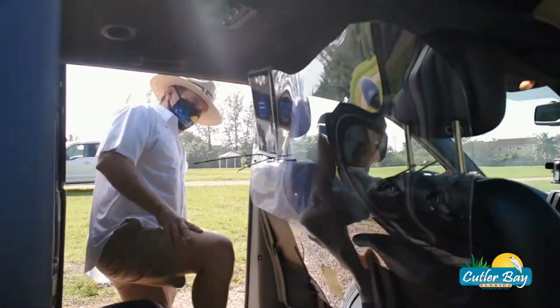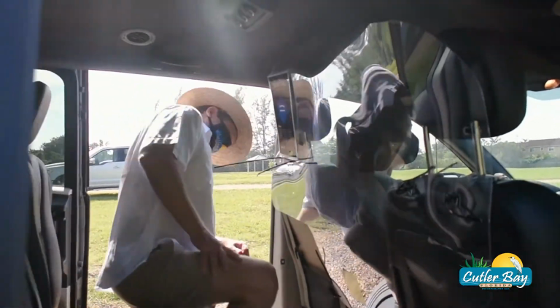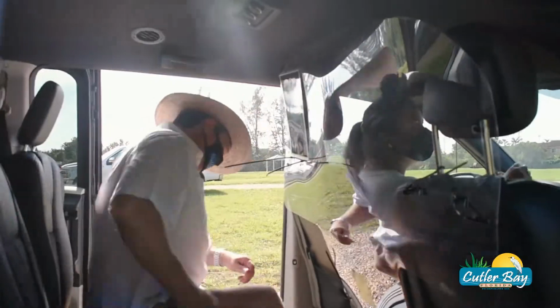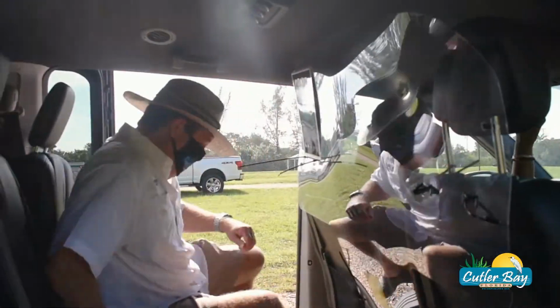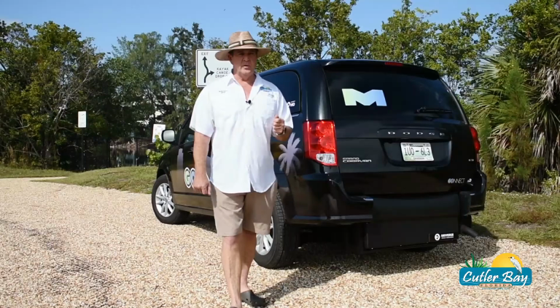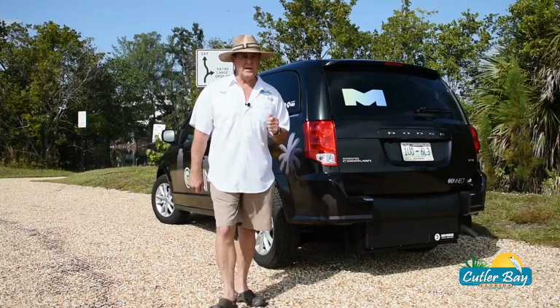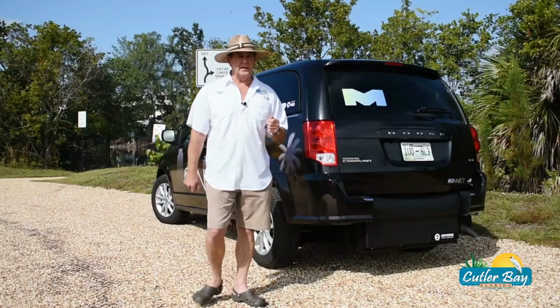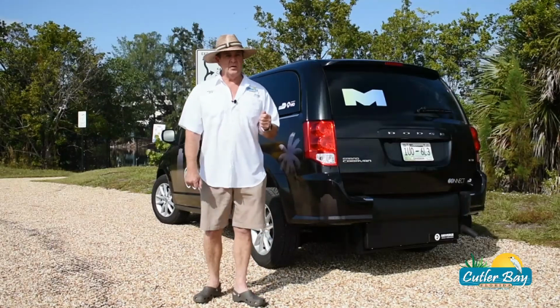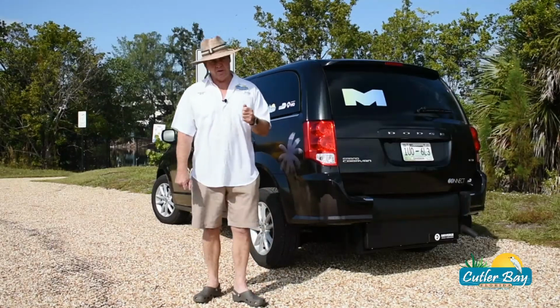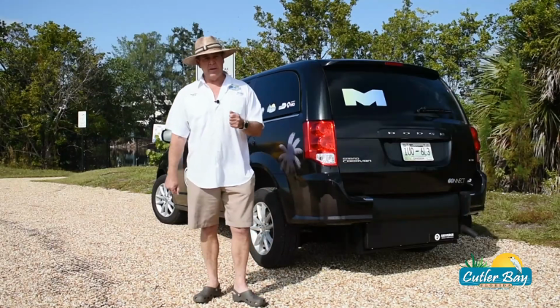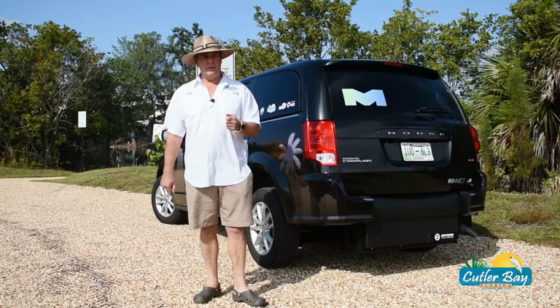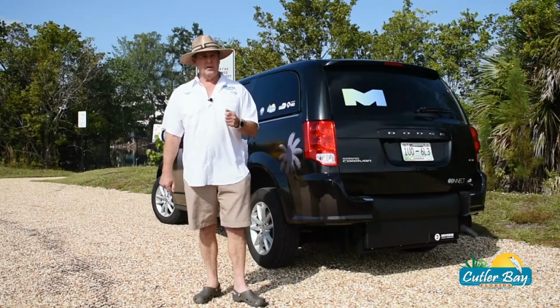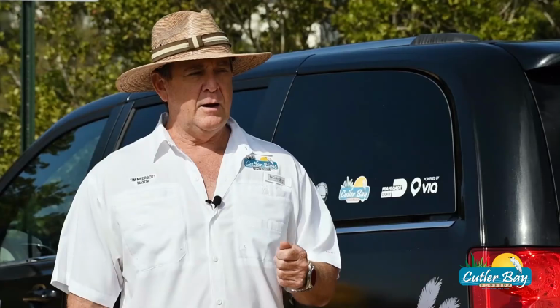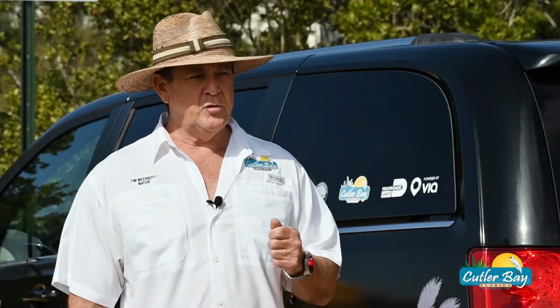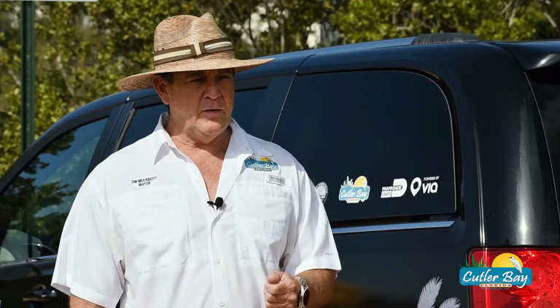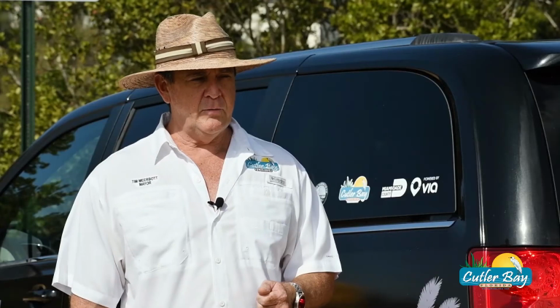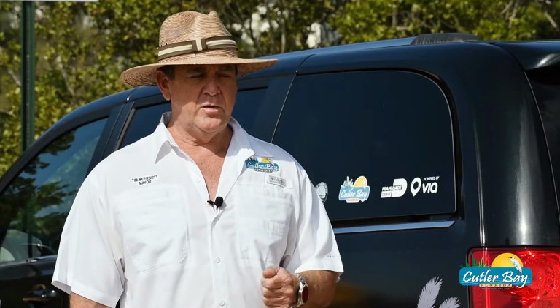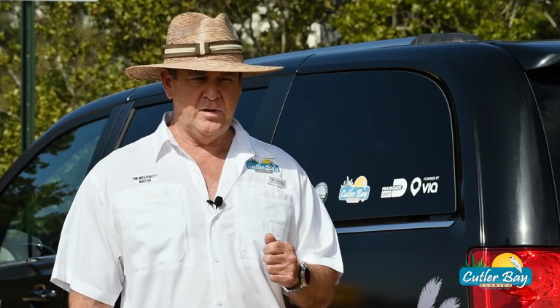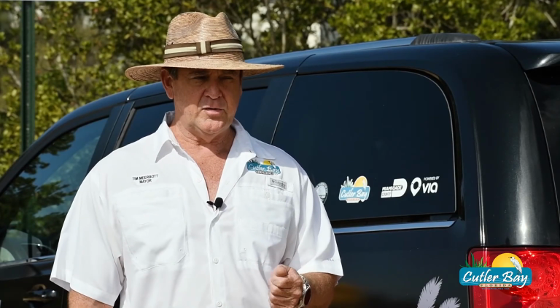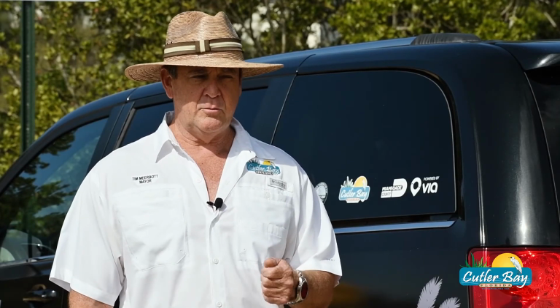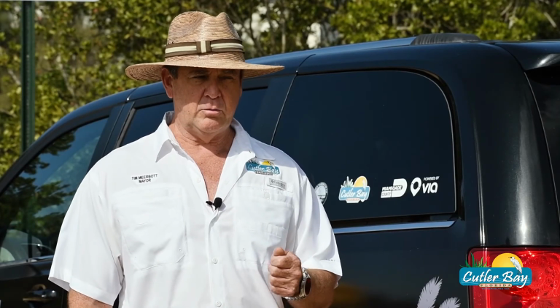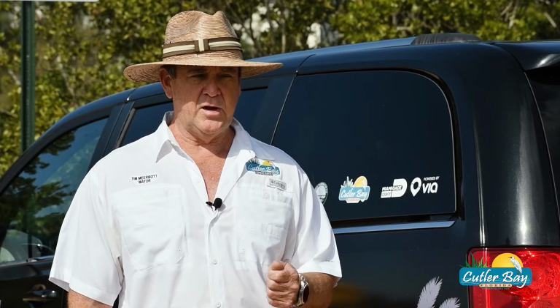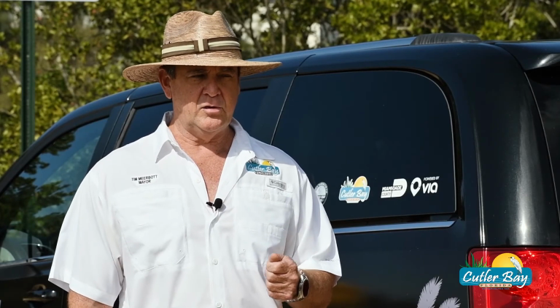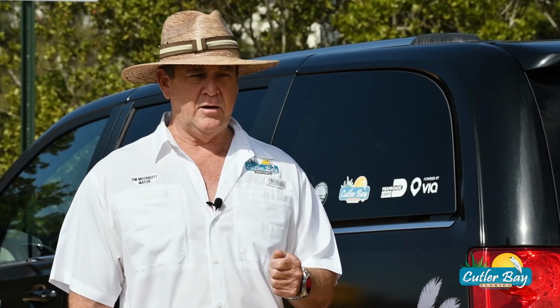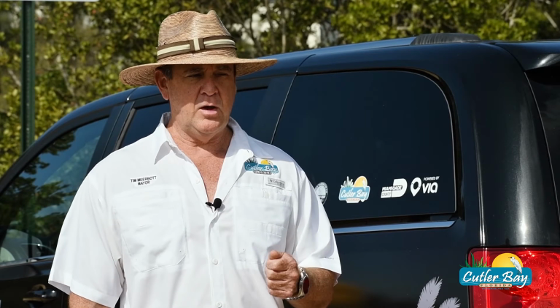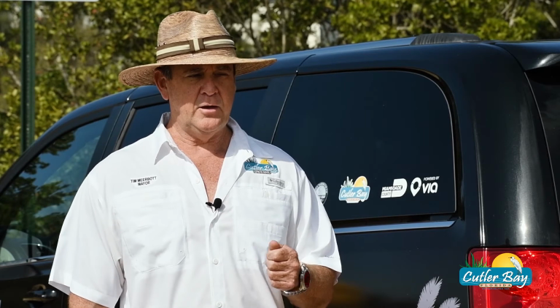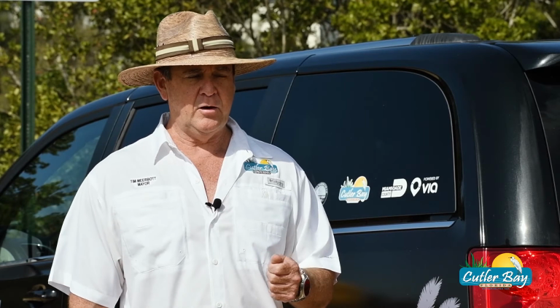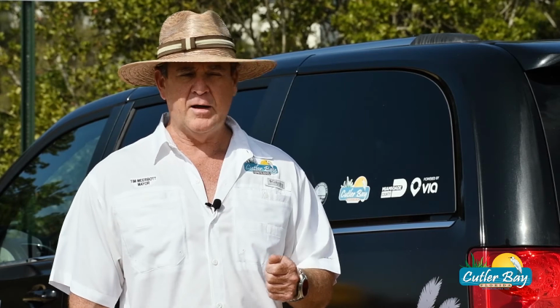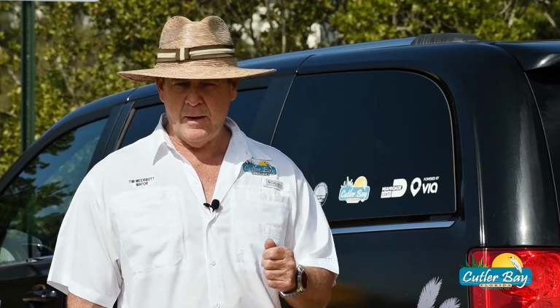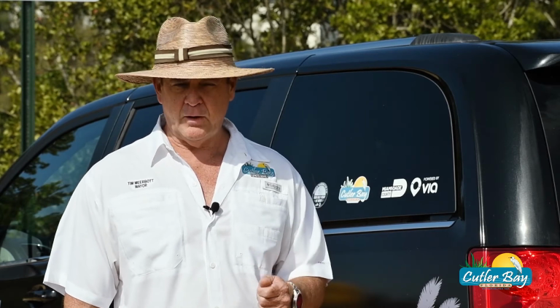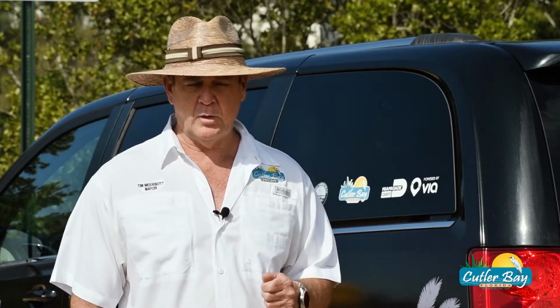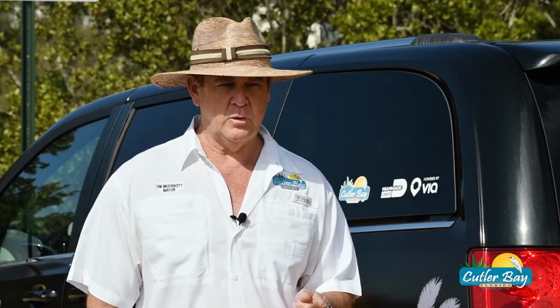This service is currently available in the Dadeland and South Miami area, and will expand service to the Civic Center and Metro Rail Station area and the West Kendall area by February of 2021.